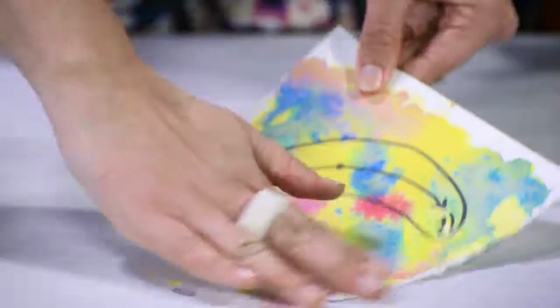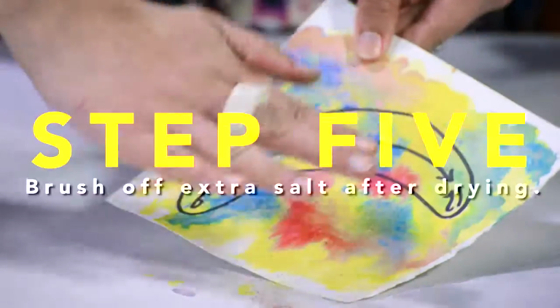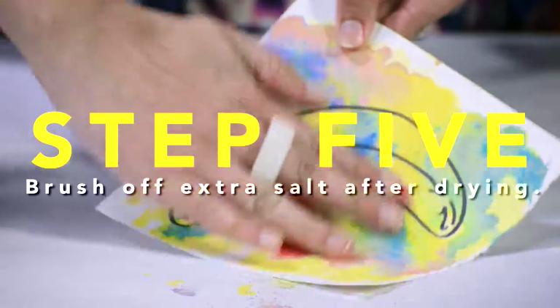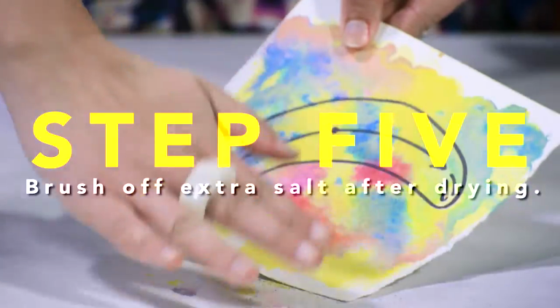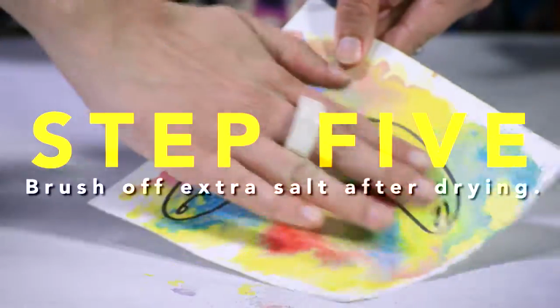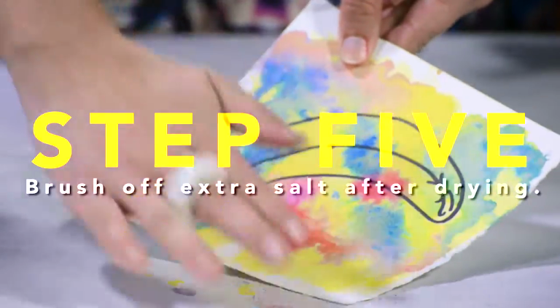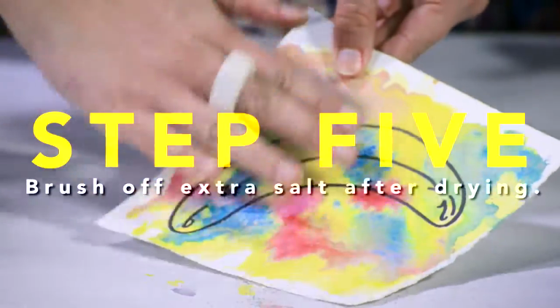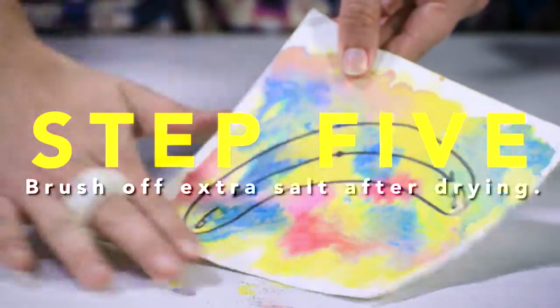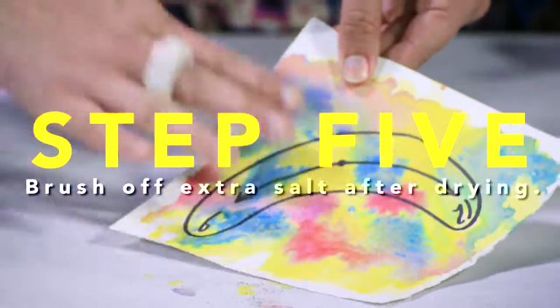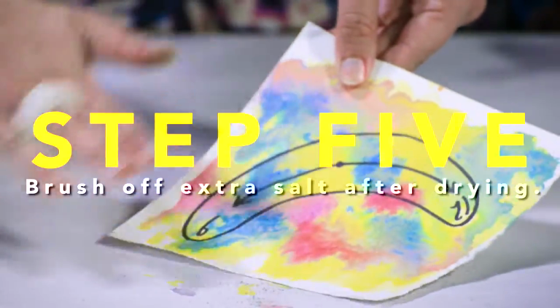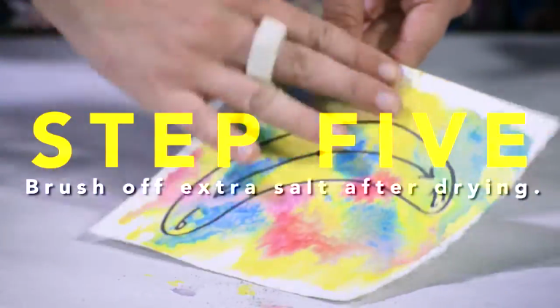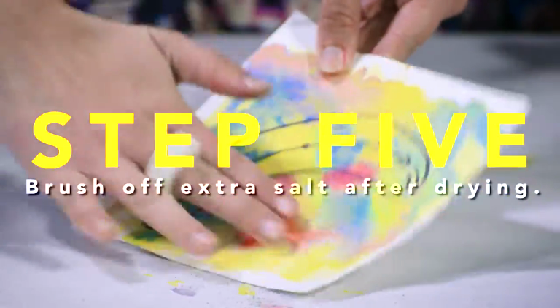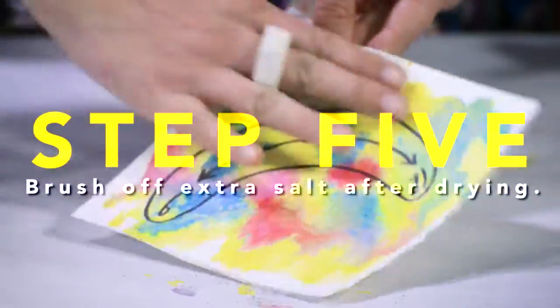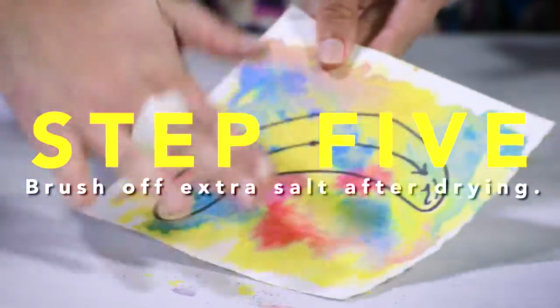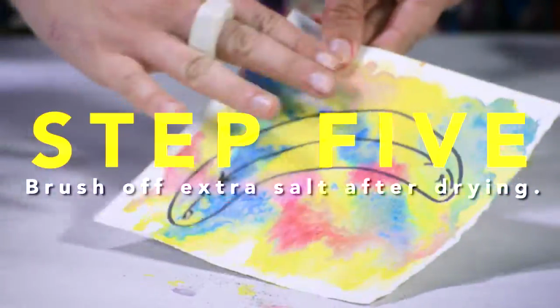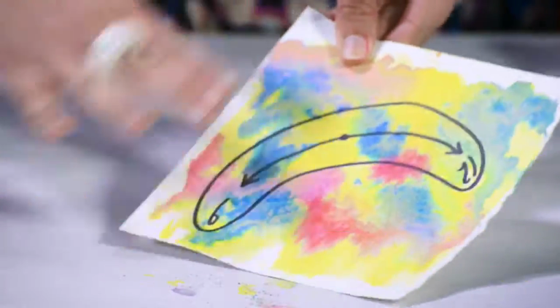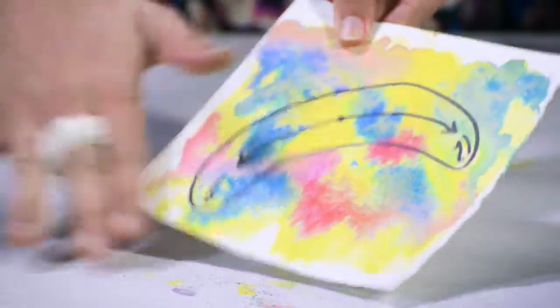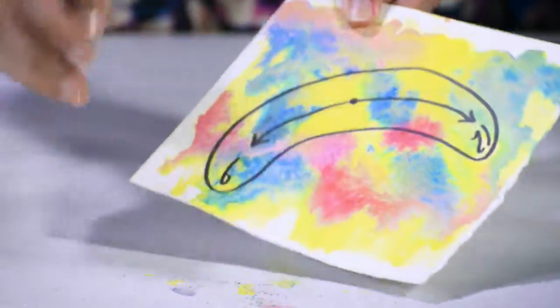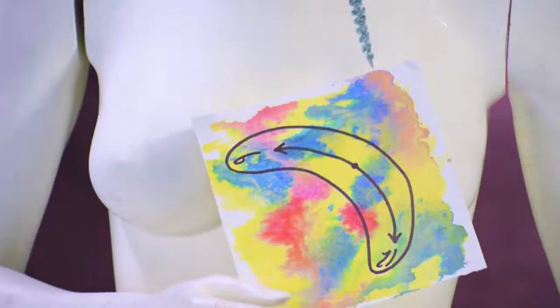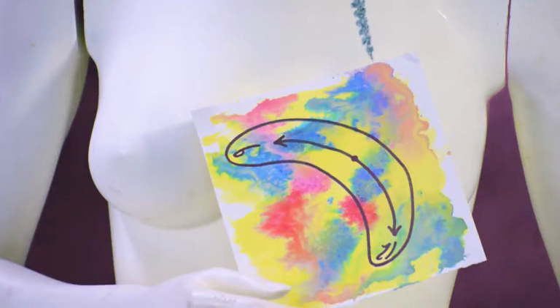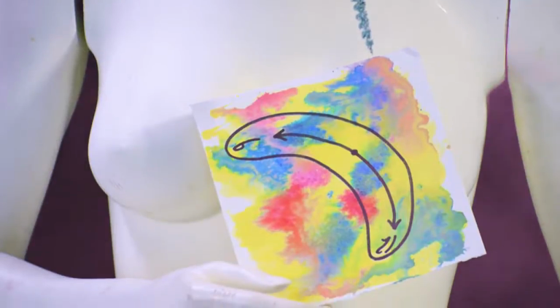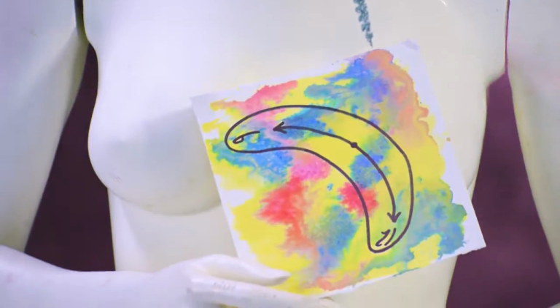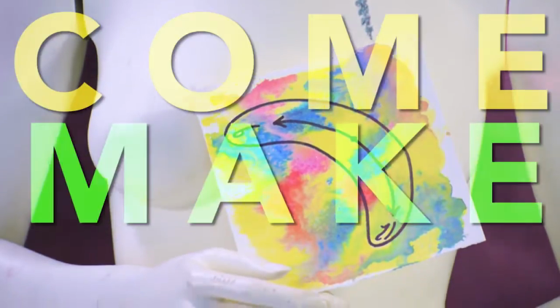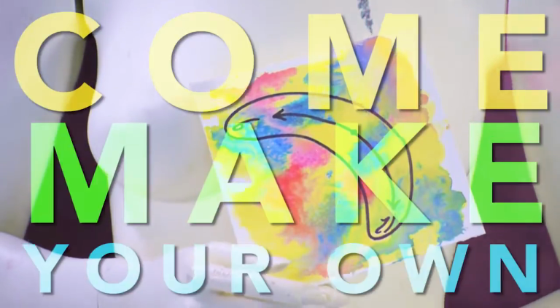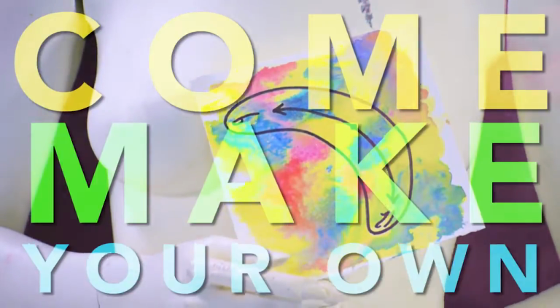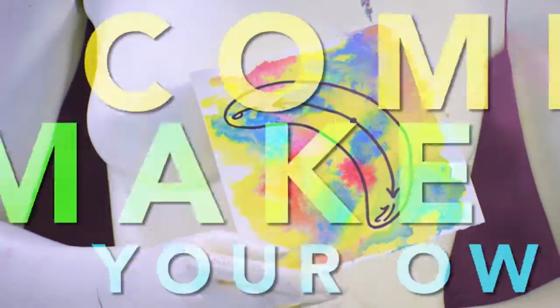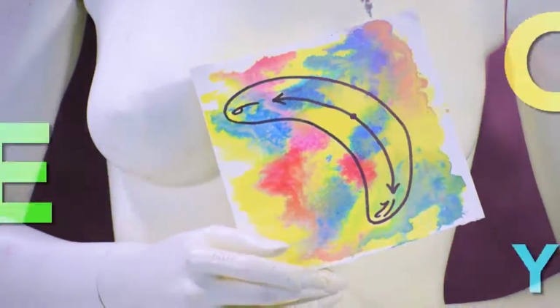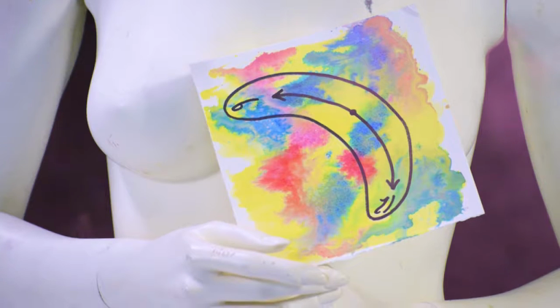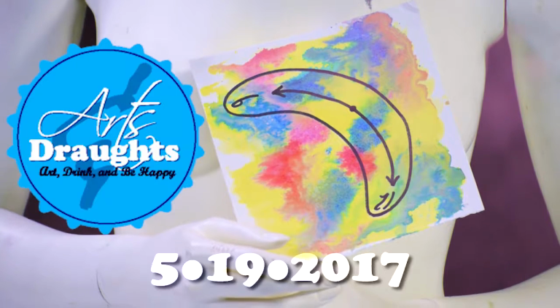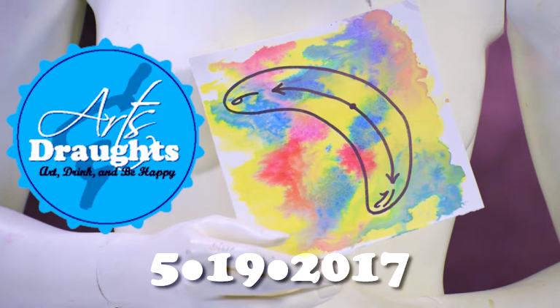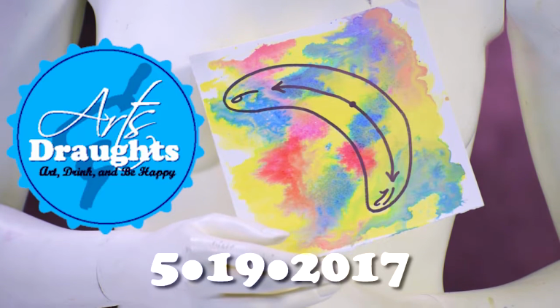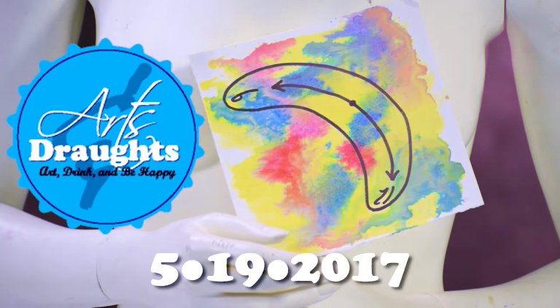After it's dry, we just brush off the salt, and voila, your own surreal scape. Come make your own at Arts and Drafts, May 19th.